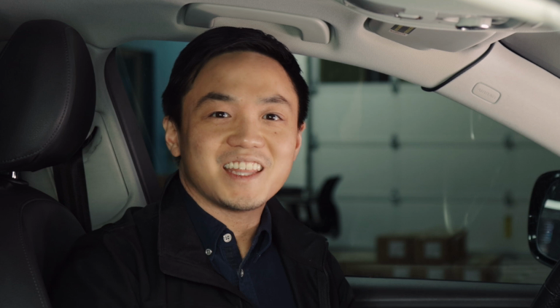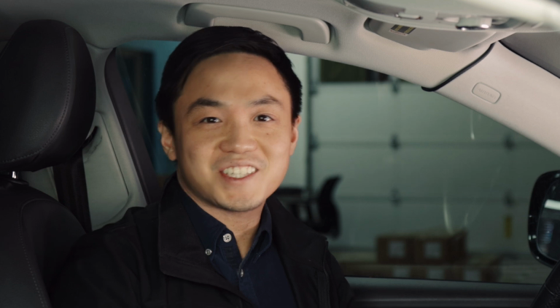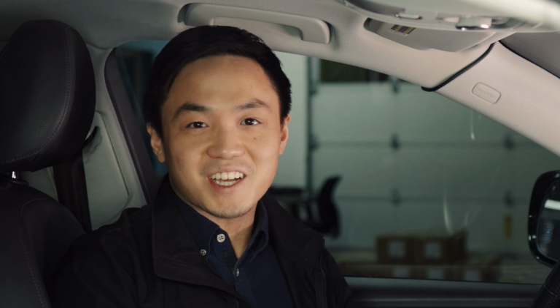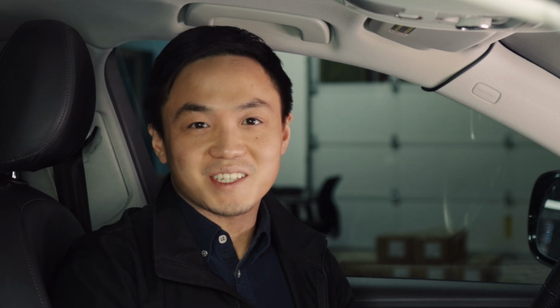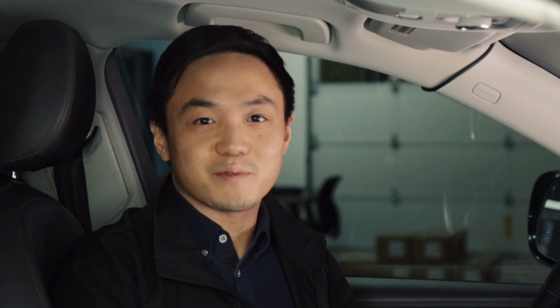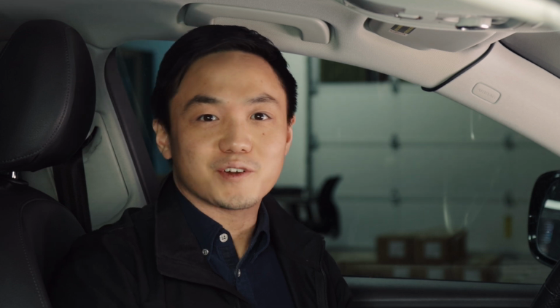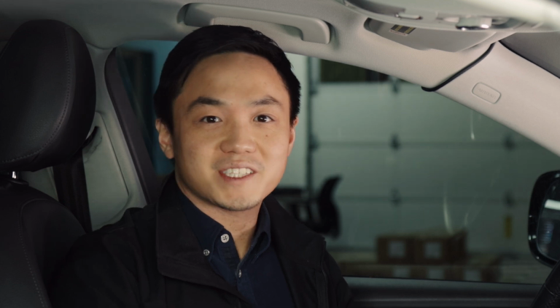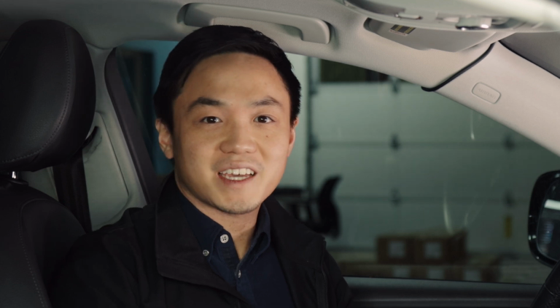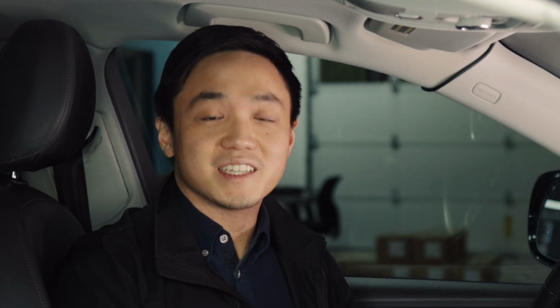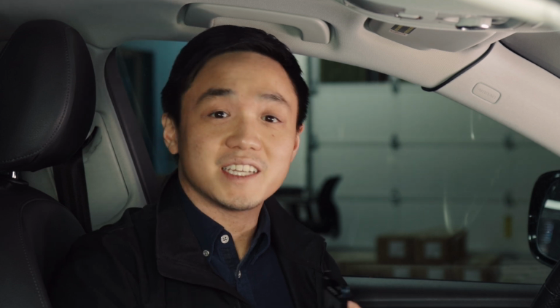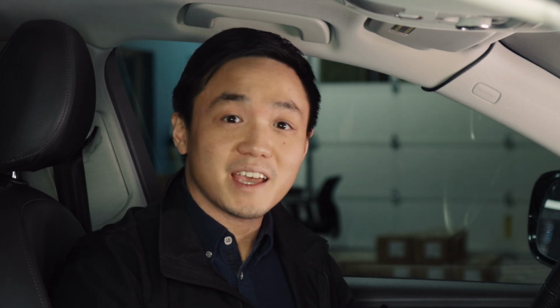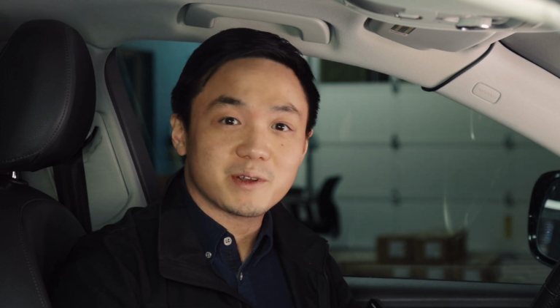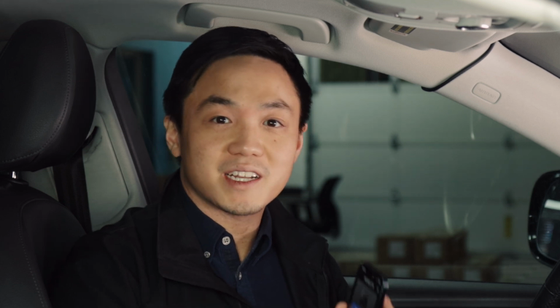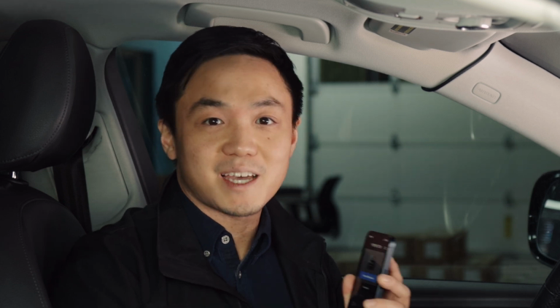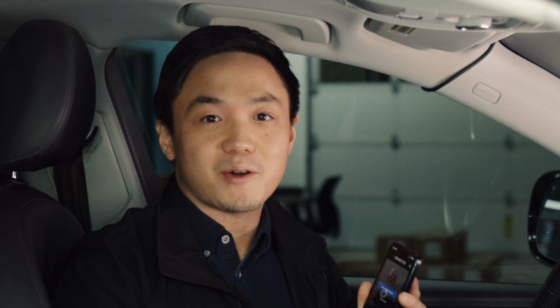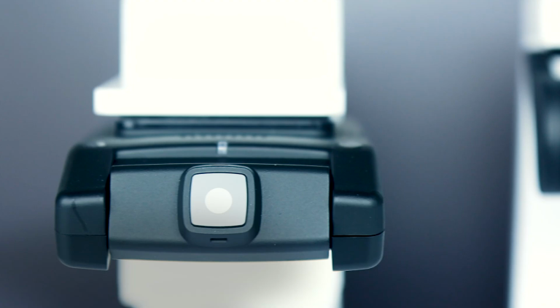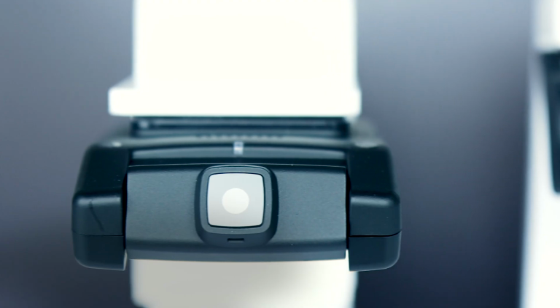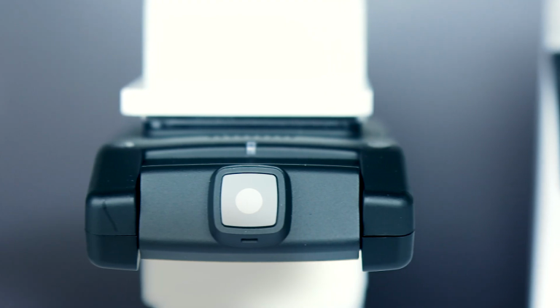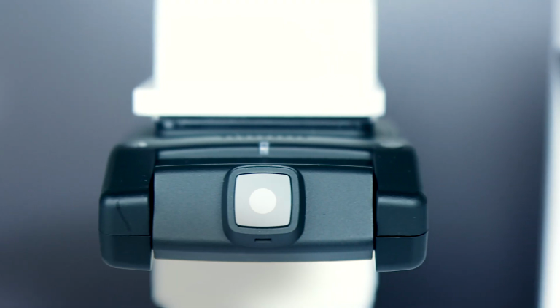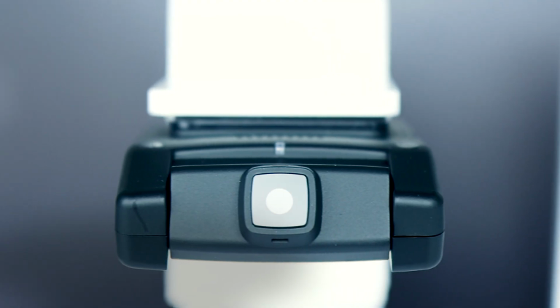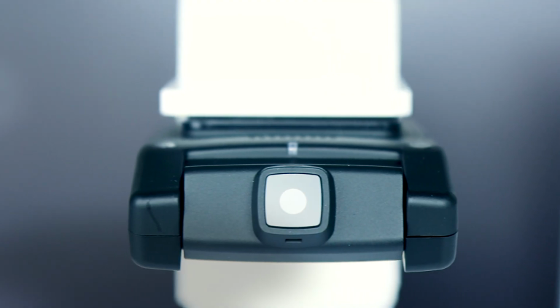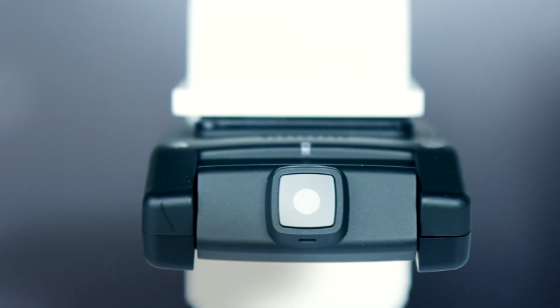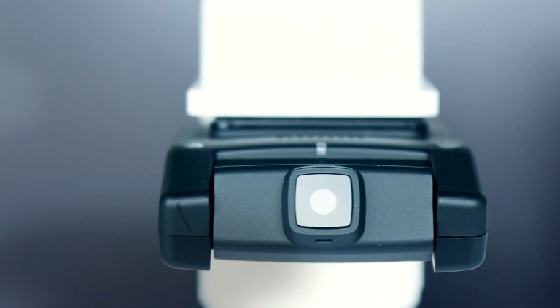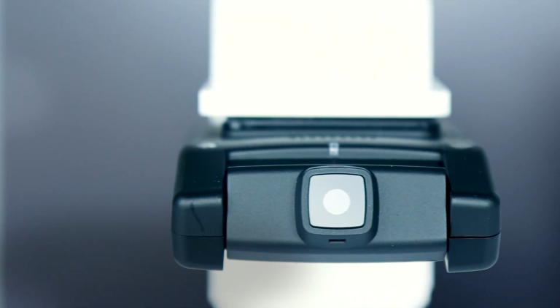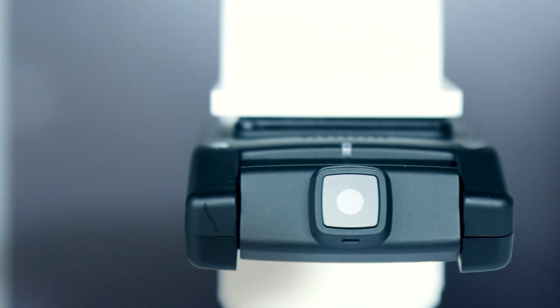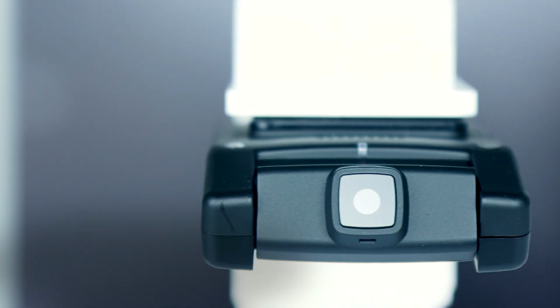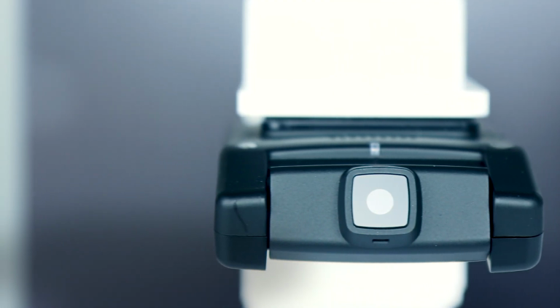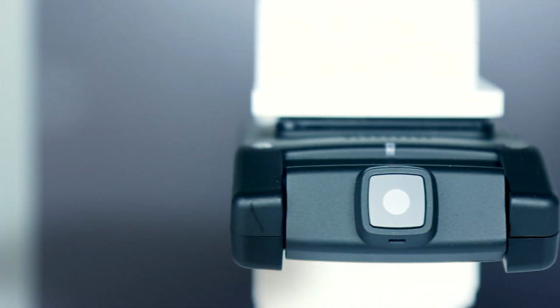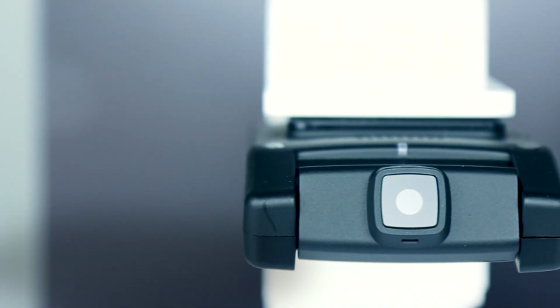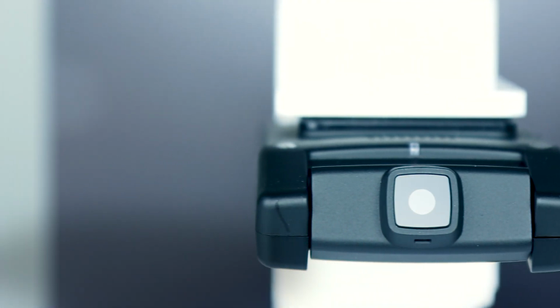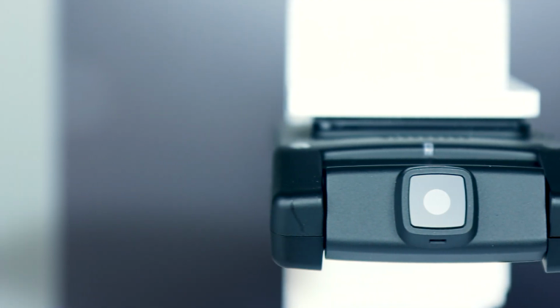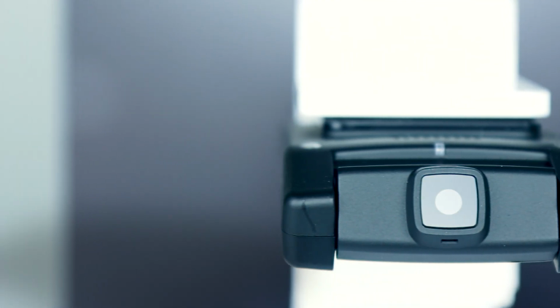Hey, this is Justin from FirstSec and today we're going to demo how to connect your smartphone to your Memento dash cam.